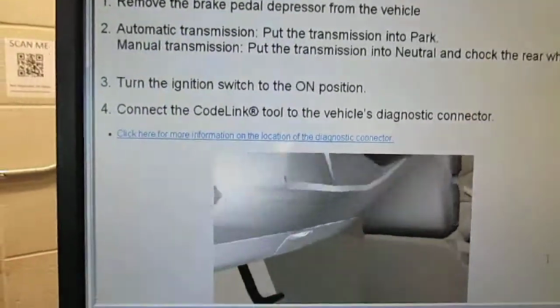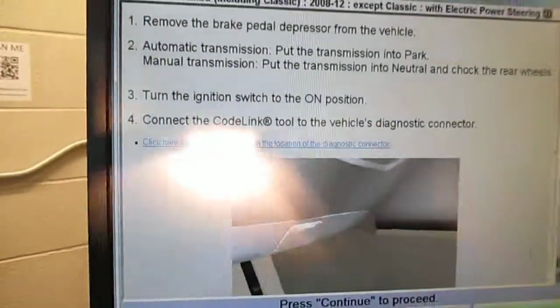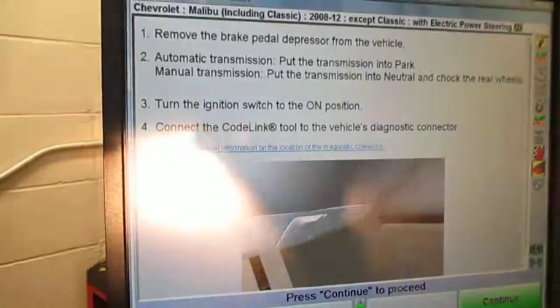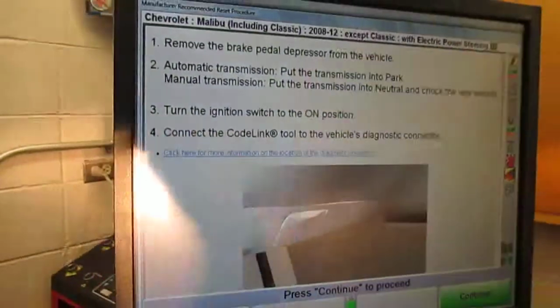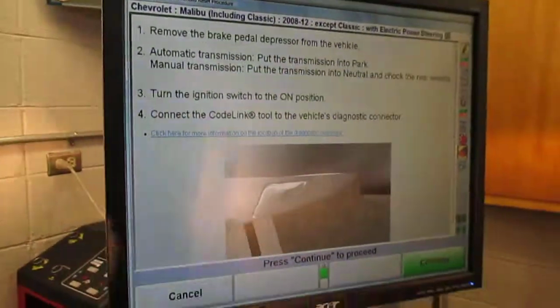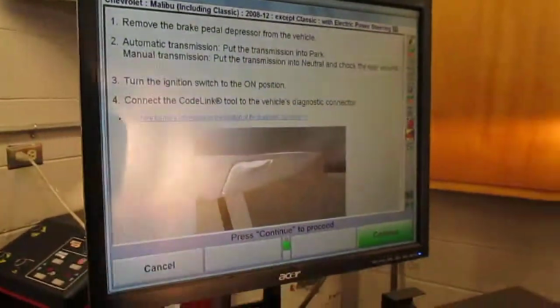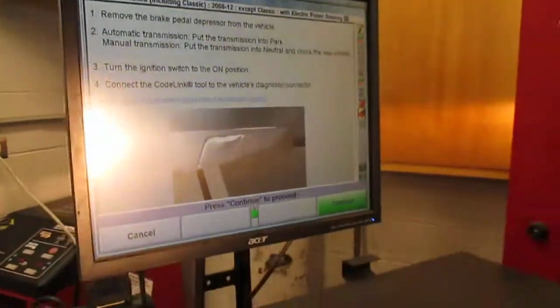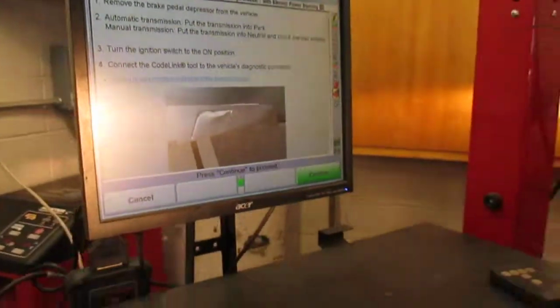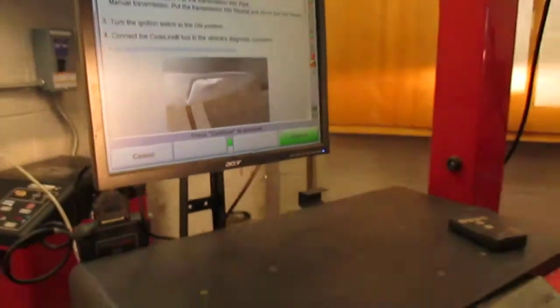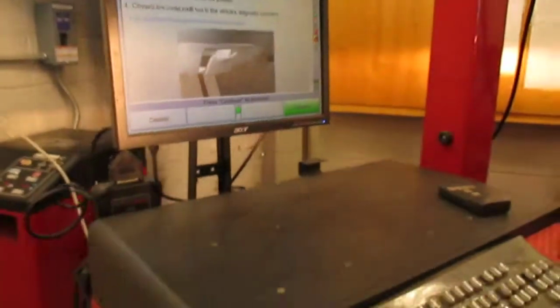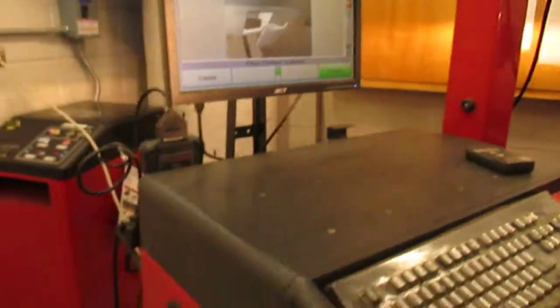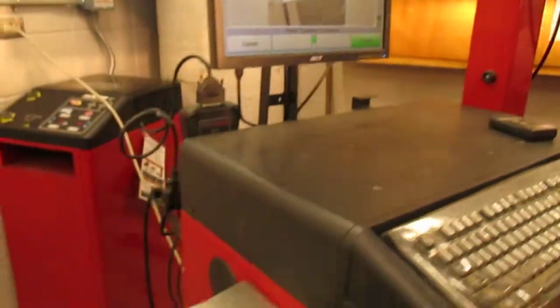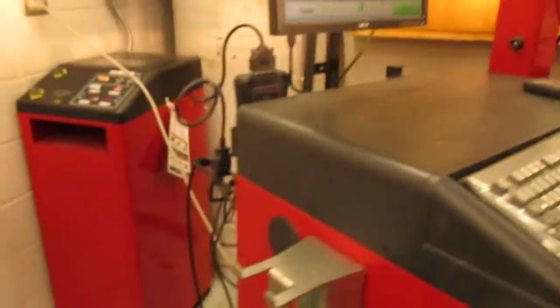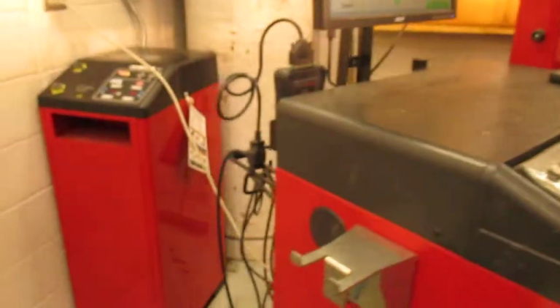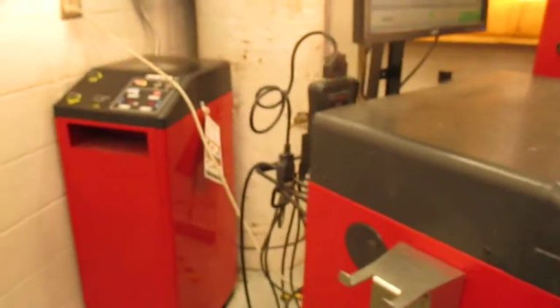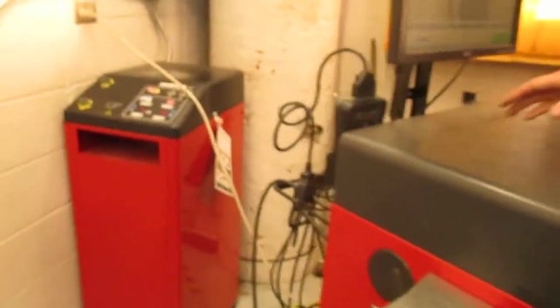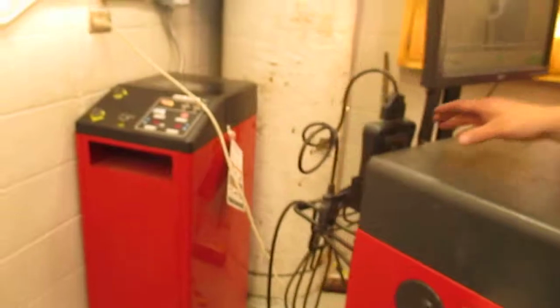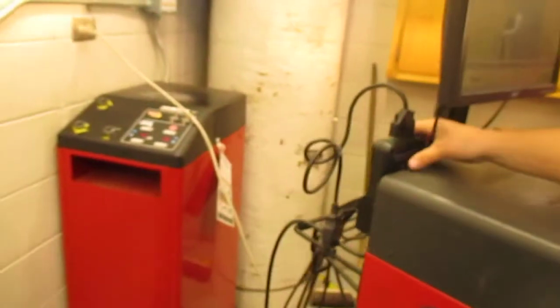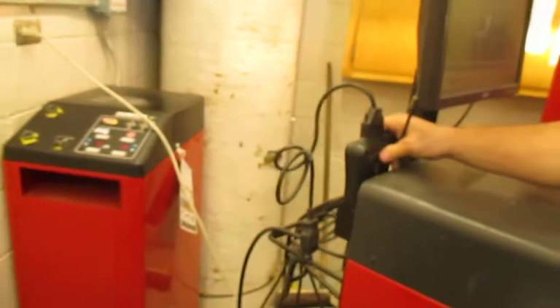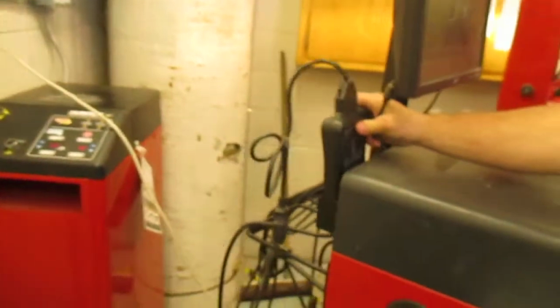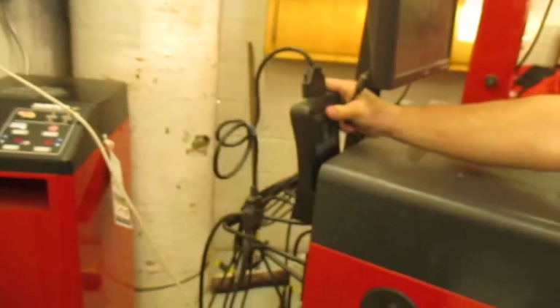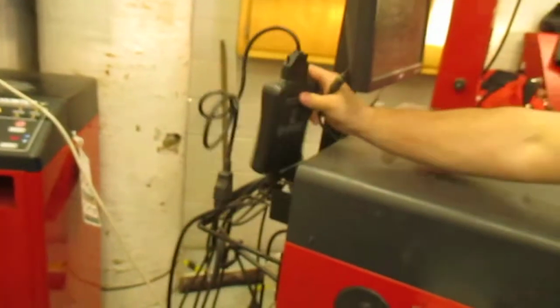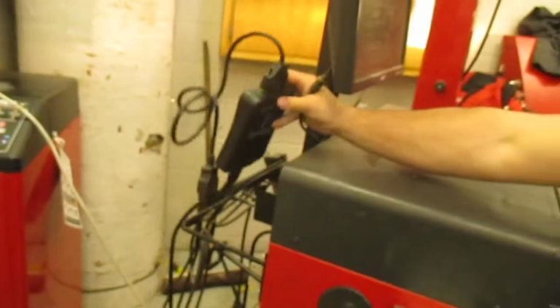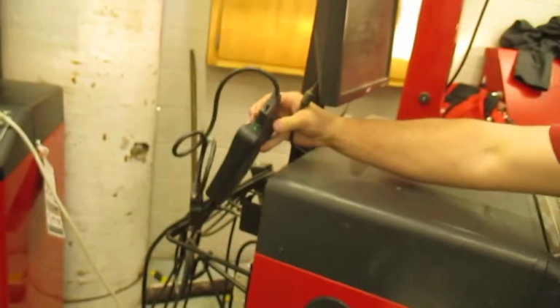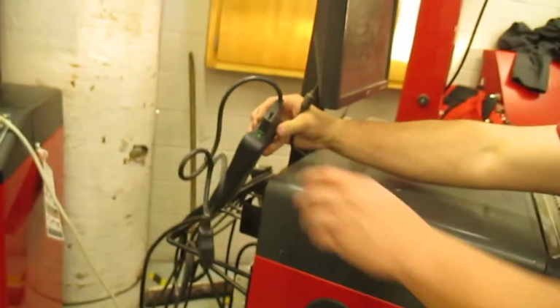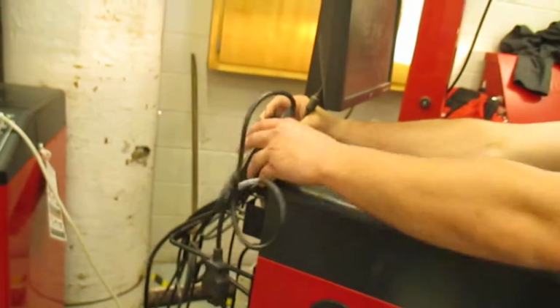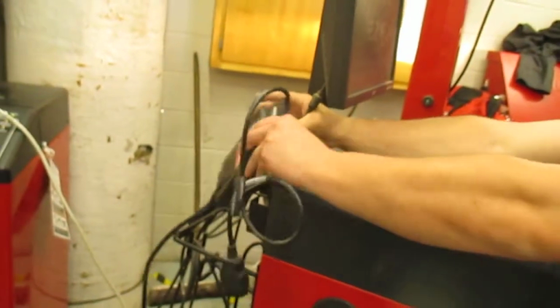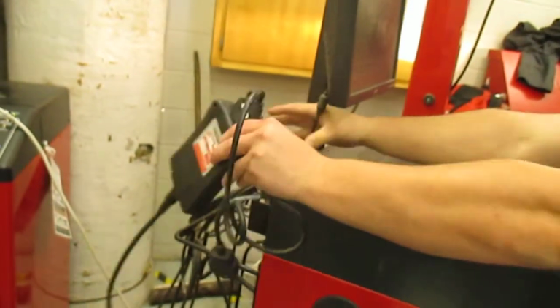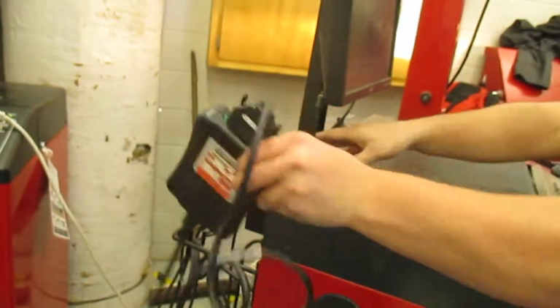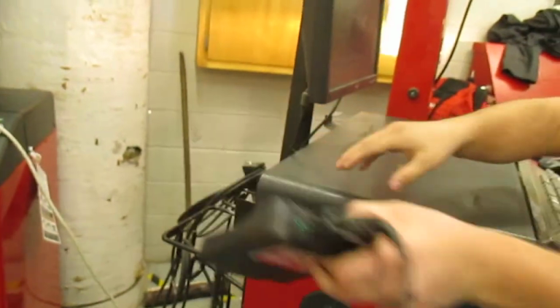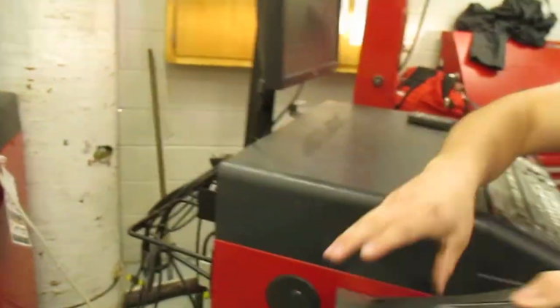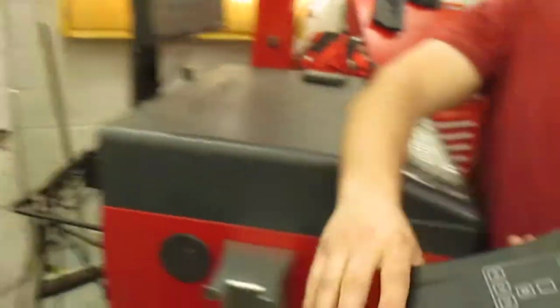What is code link? Go ahead and grab the code link device. We keep it right there in the back of the machine.